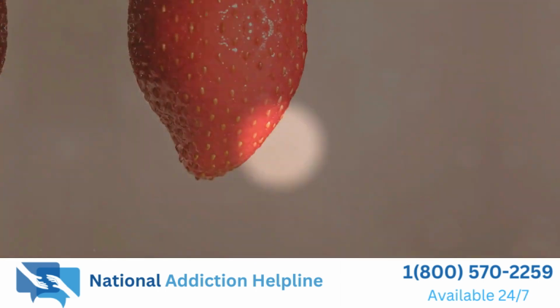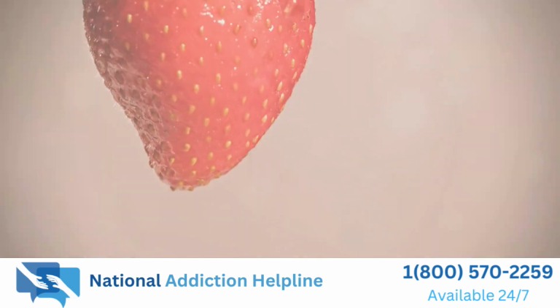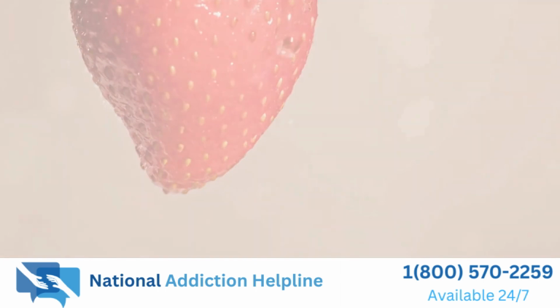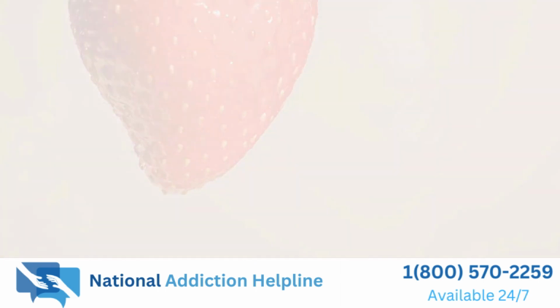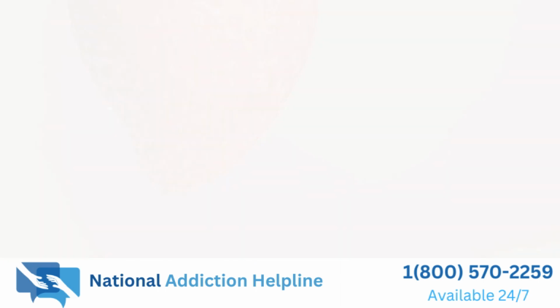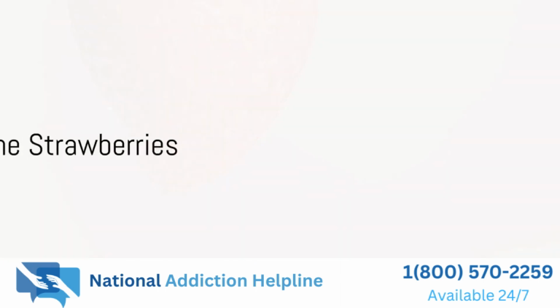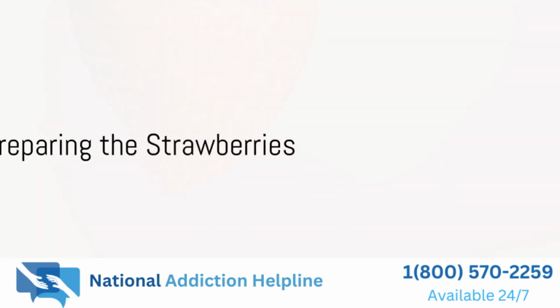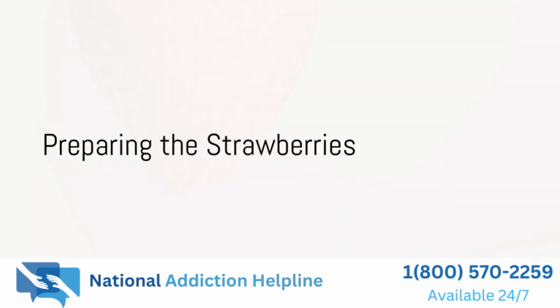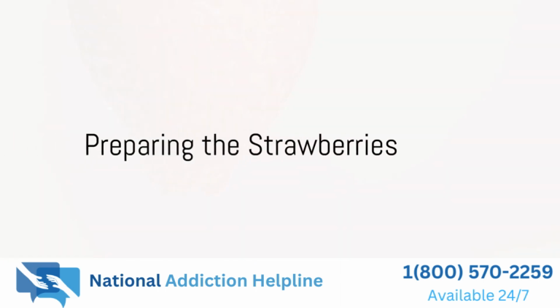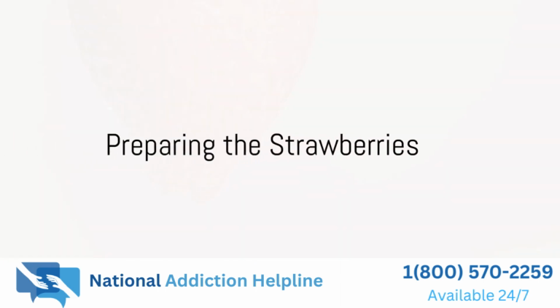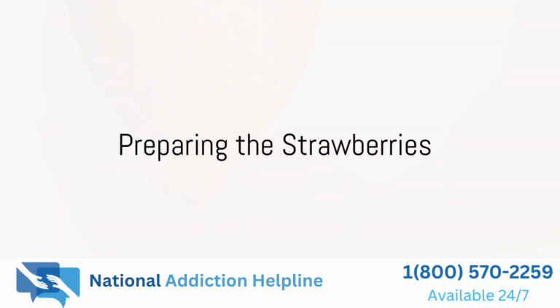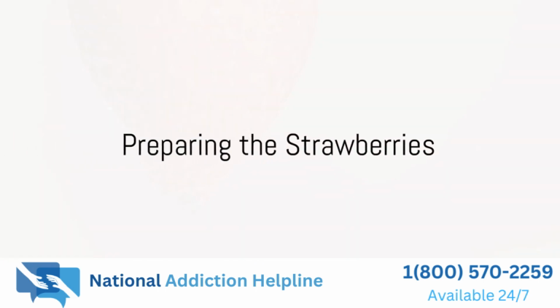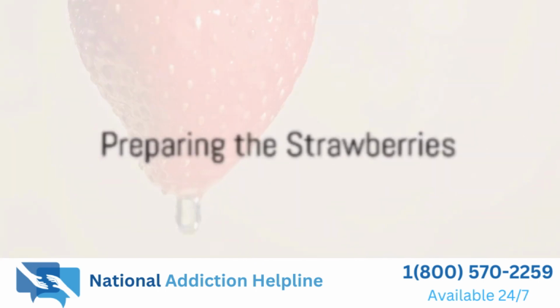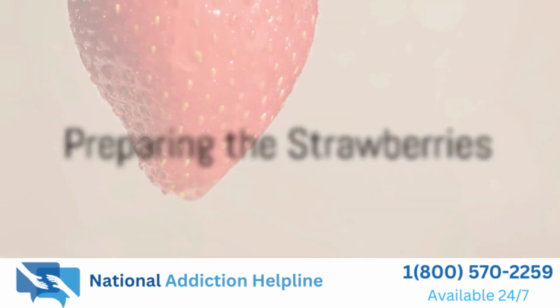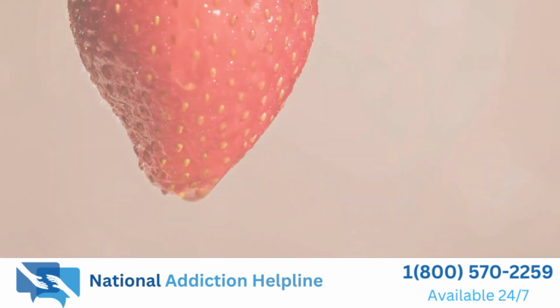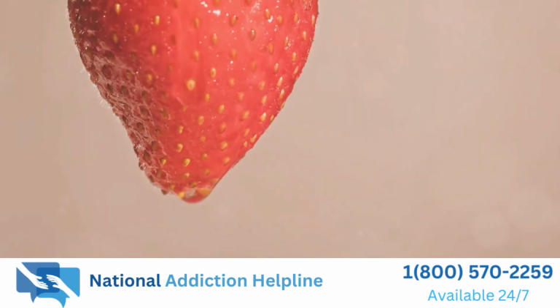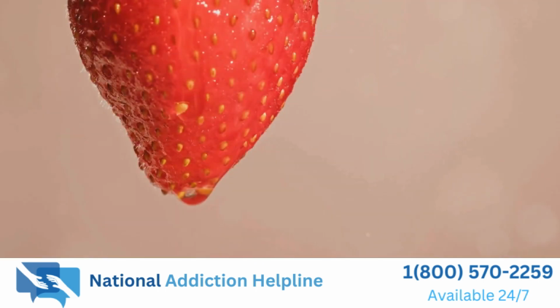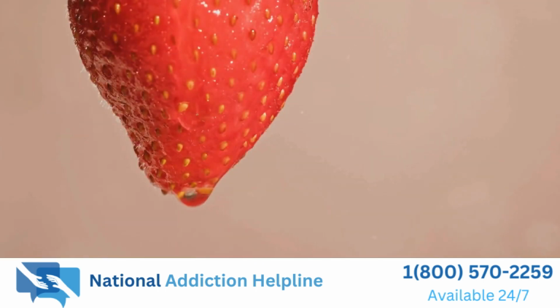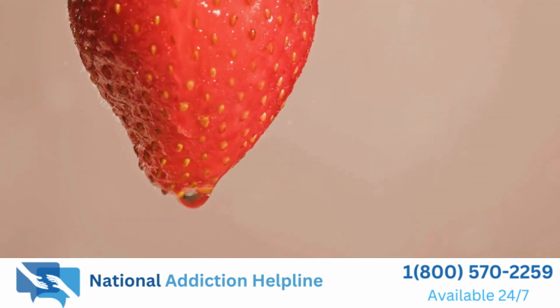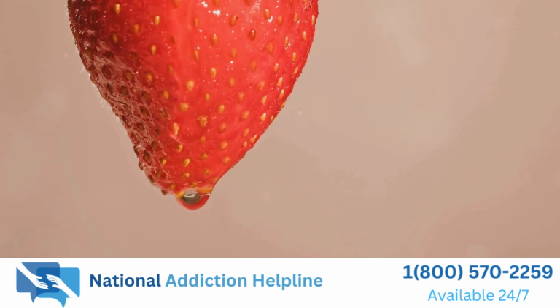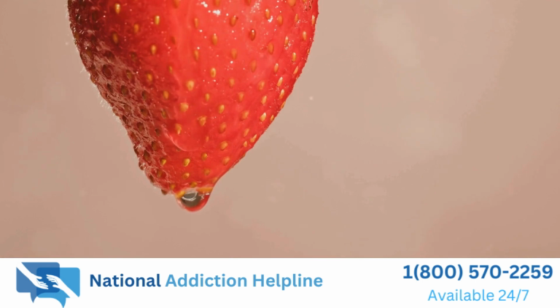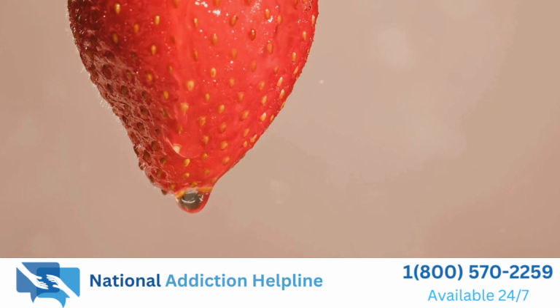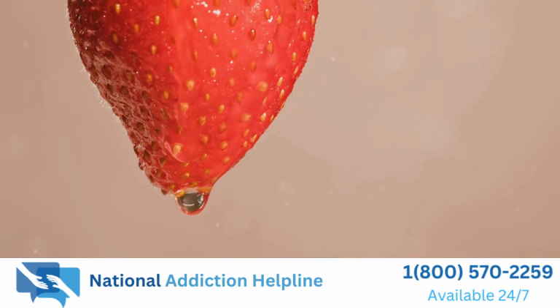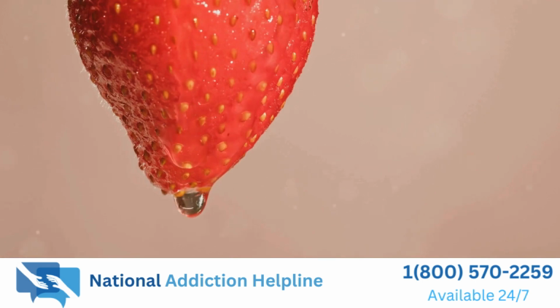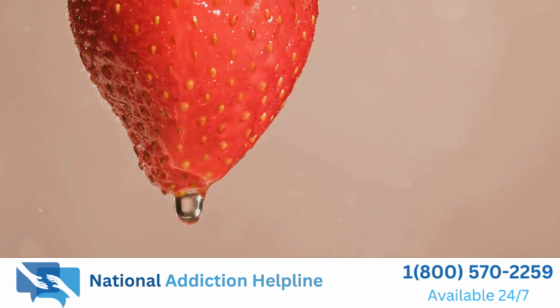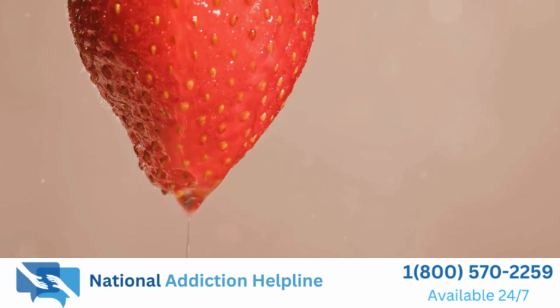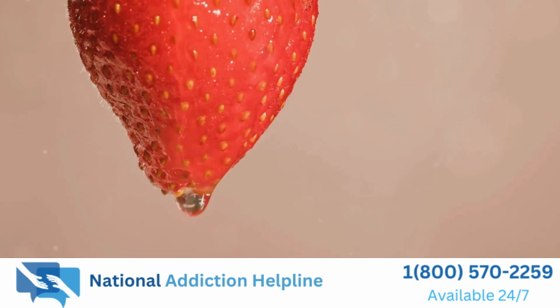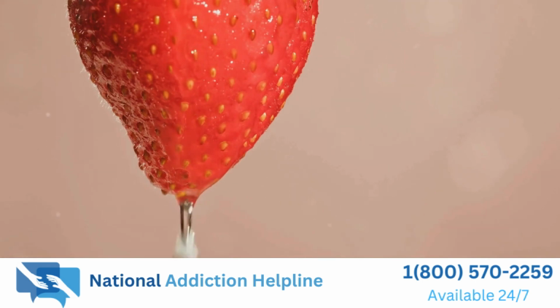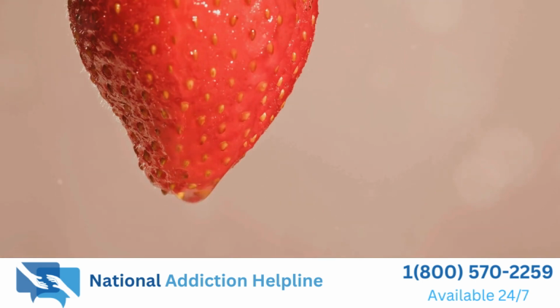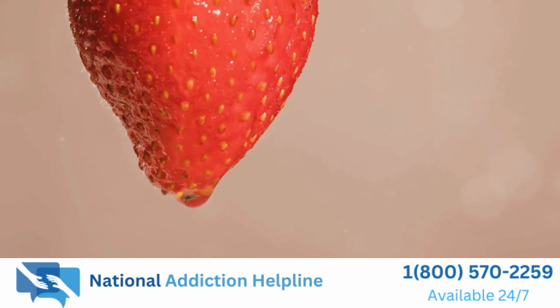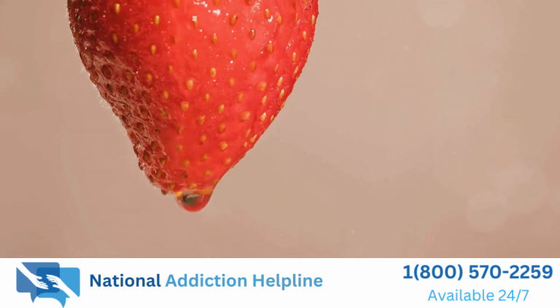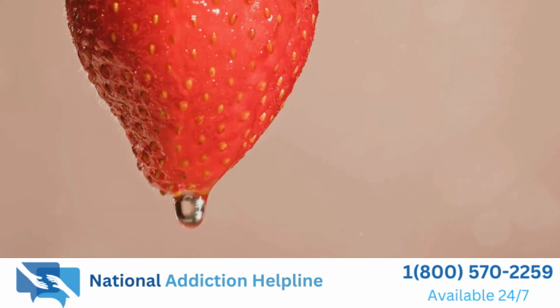First you'll need some fresh strawberries. Make sure they're ripe and juicy. Wash them thoroughly and remove the stems, then slice them into small pieces.